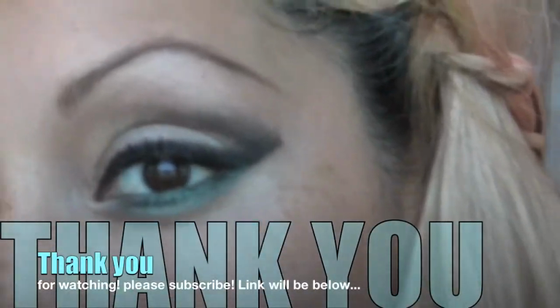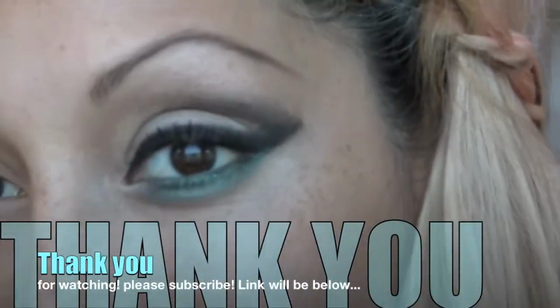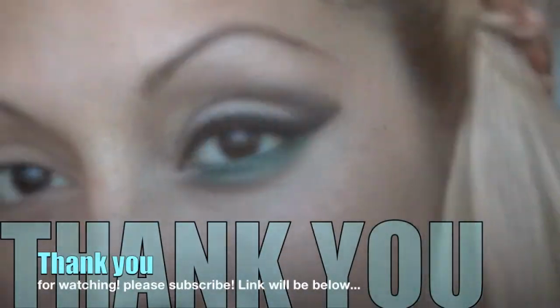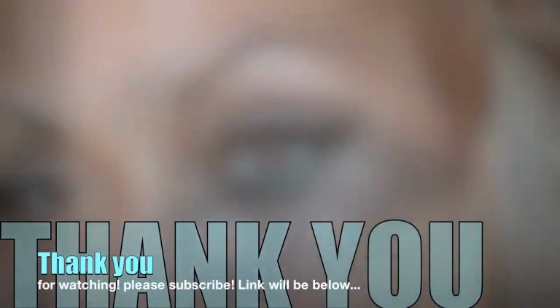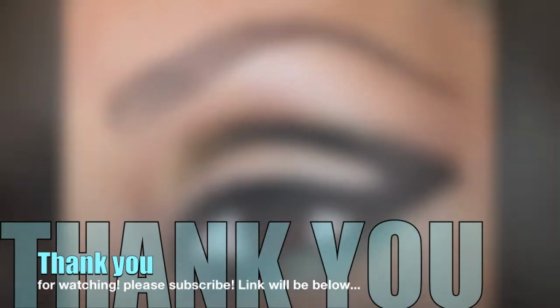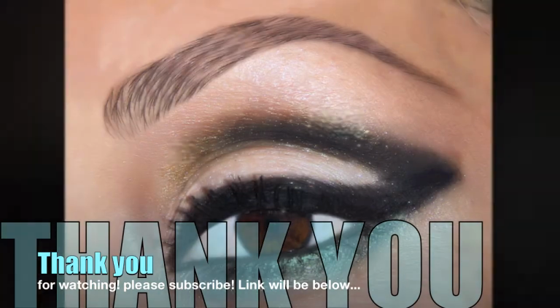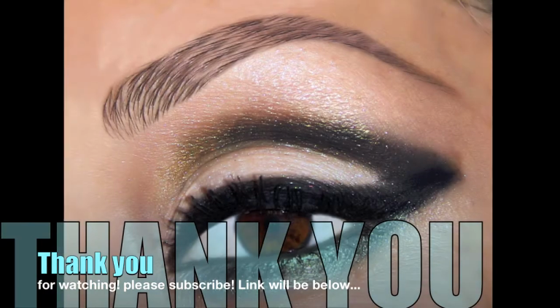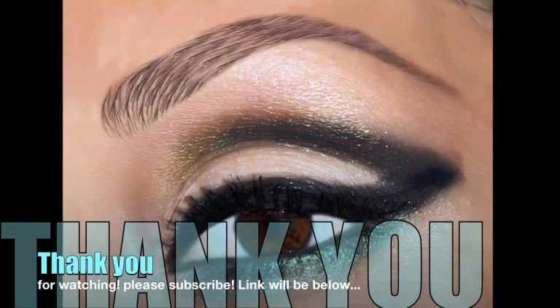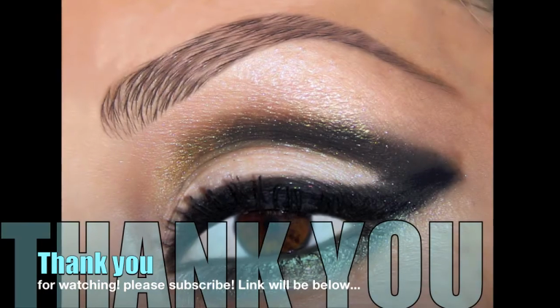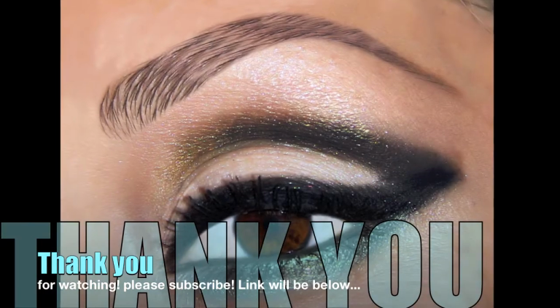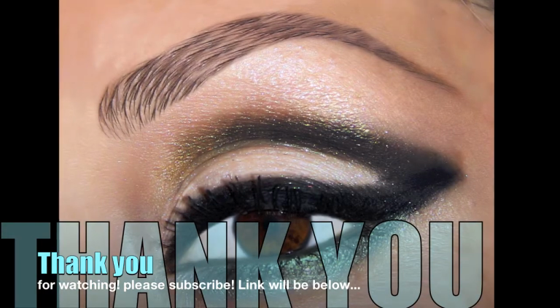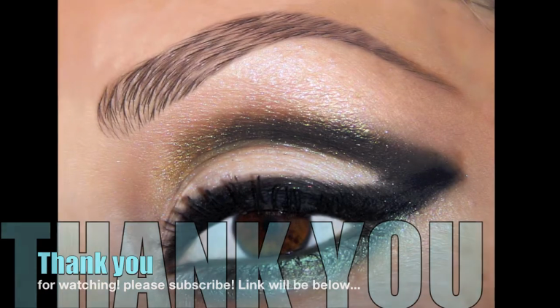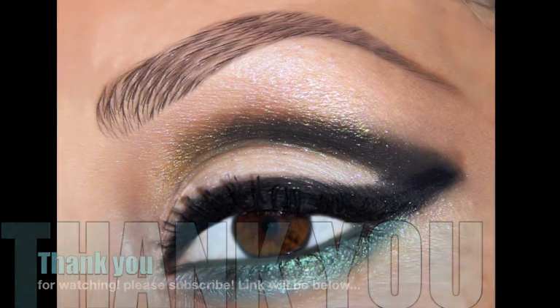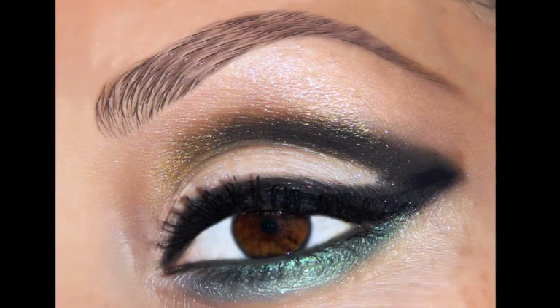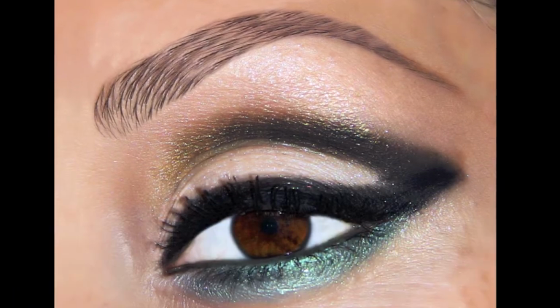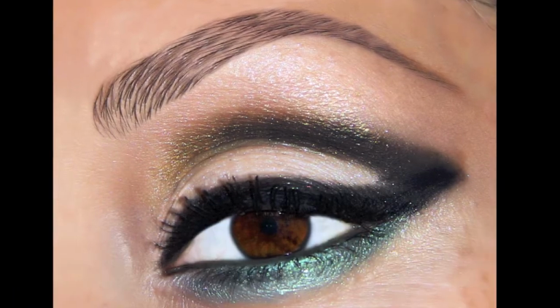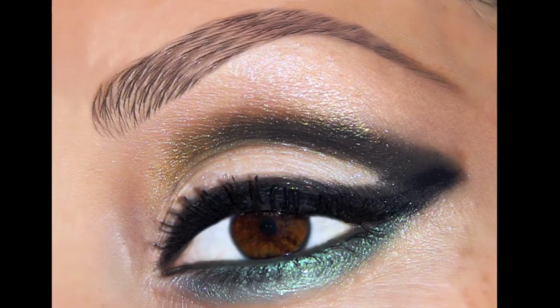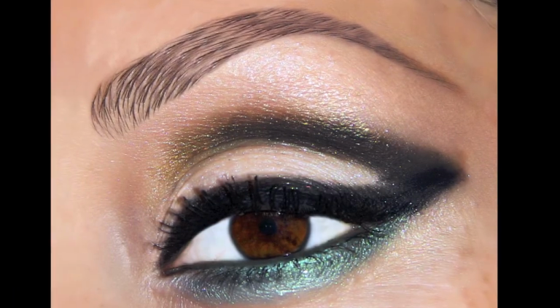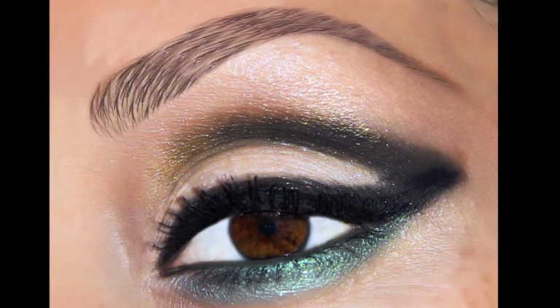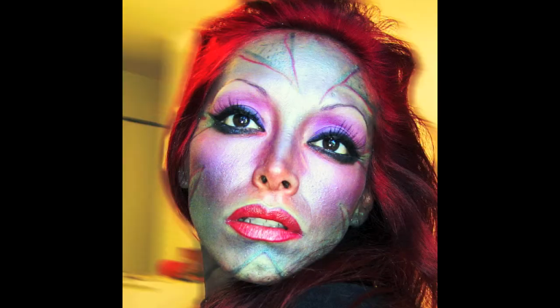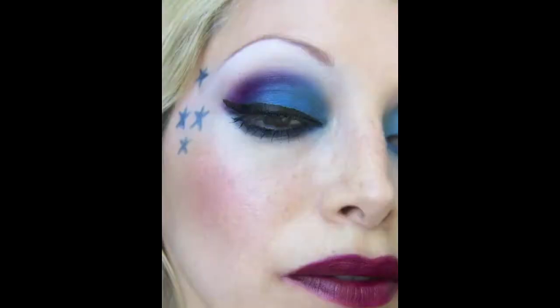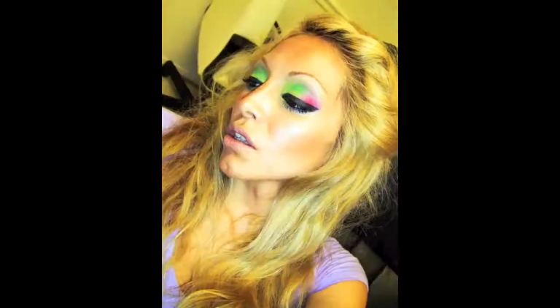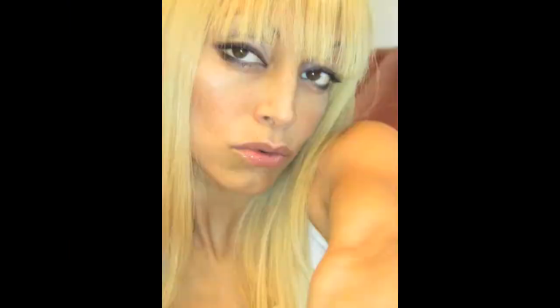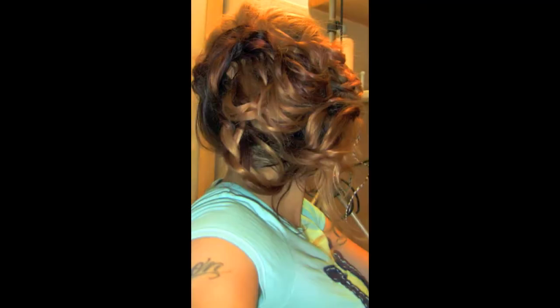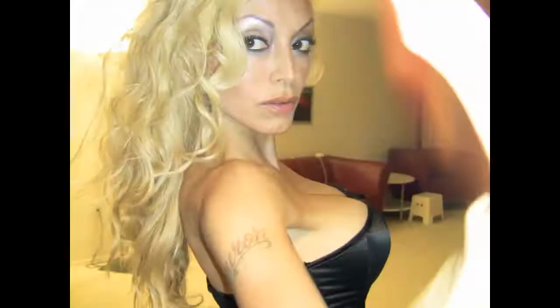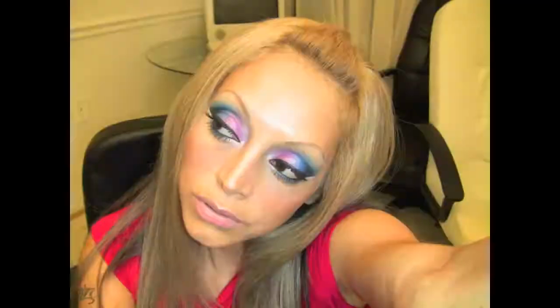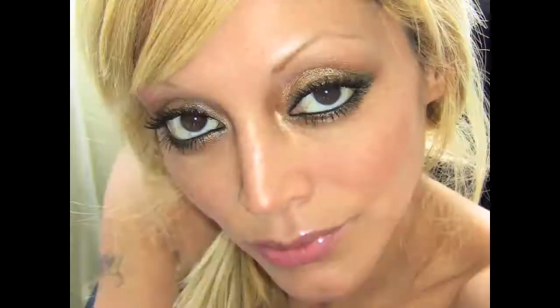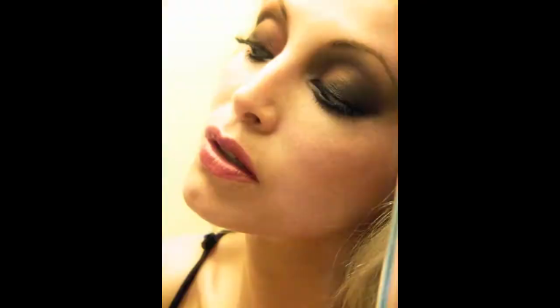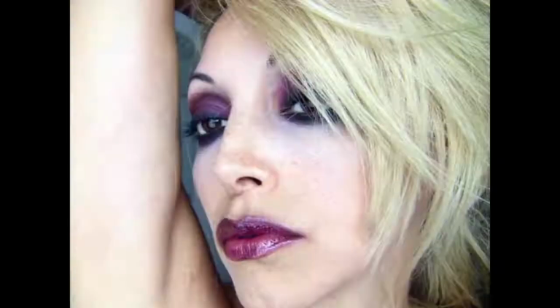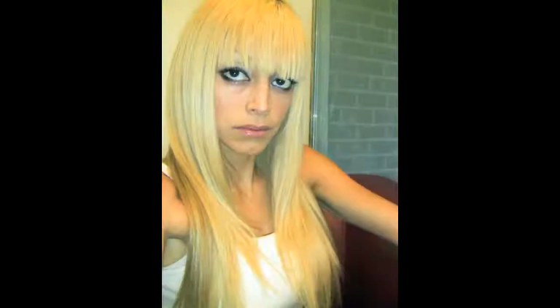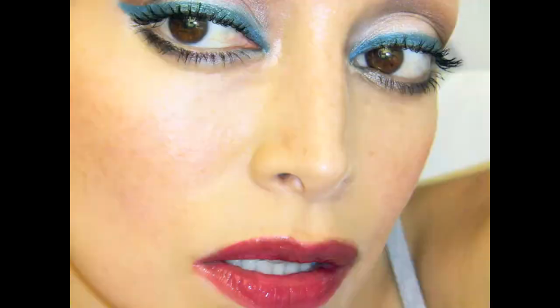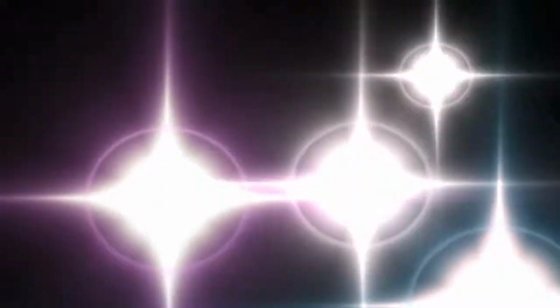And that's the final look! I hope you liked it. Please visit my channel — the link will be below. See you guys later, bye!